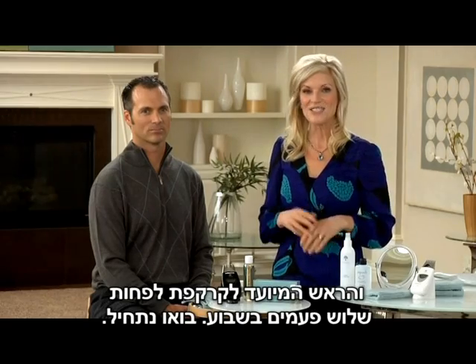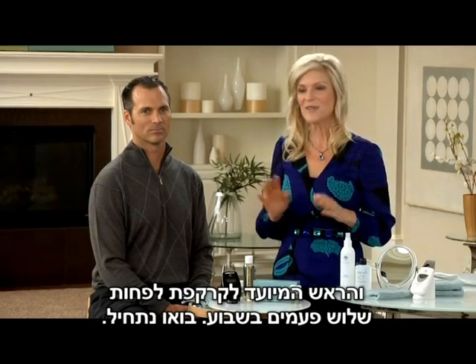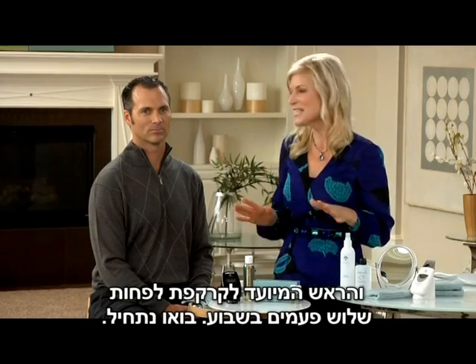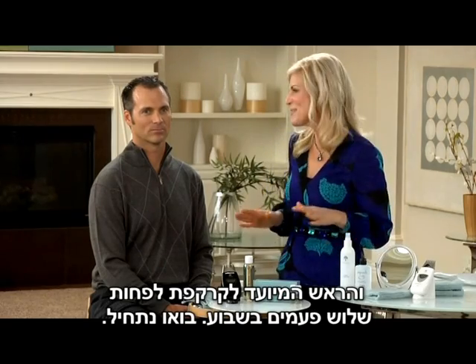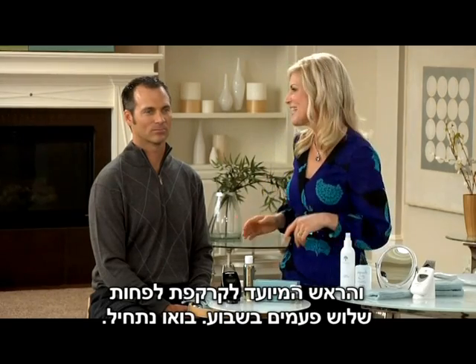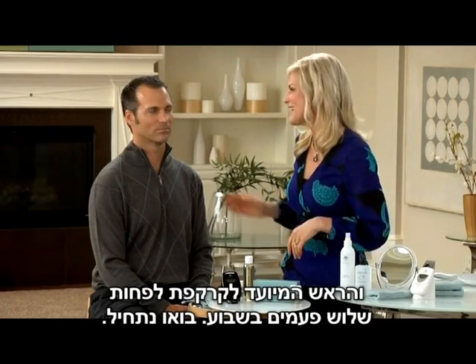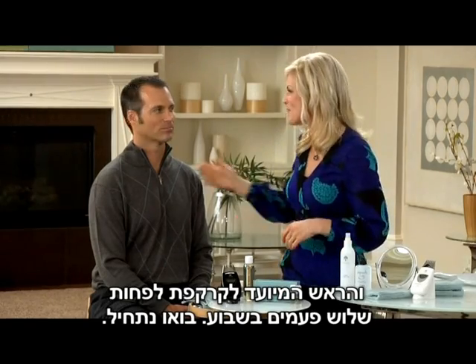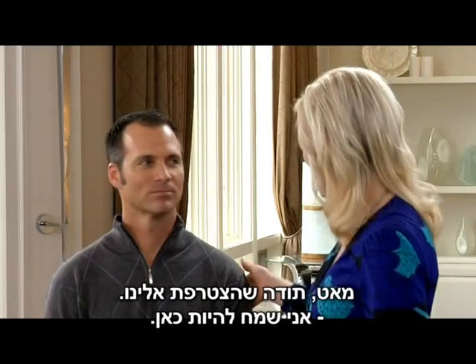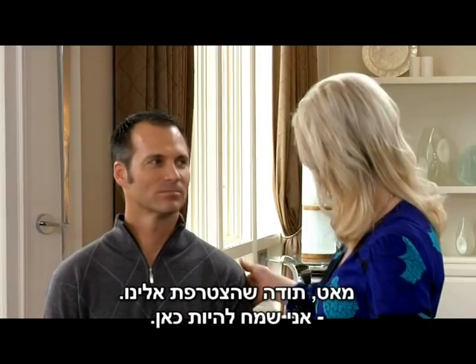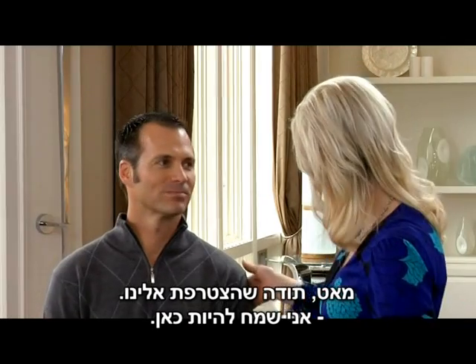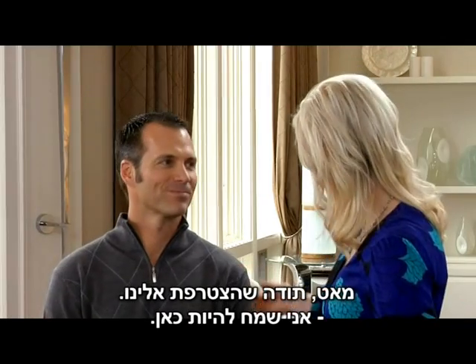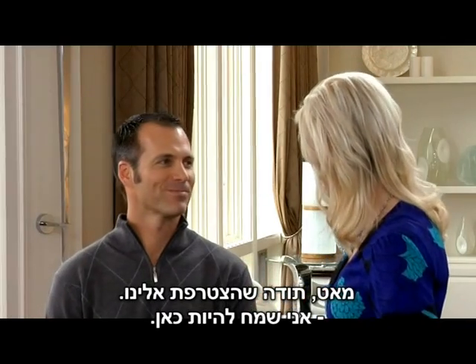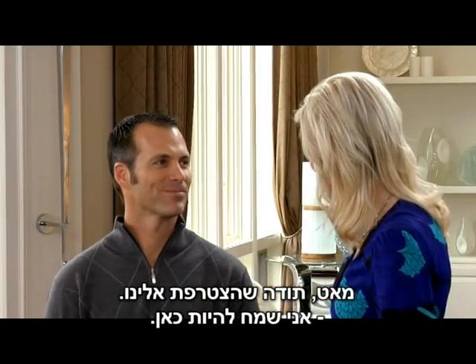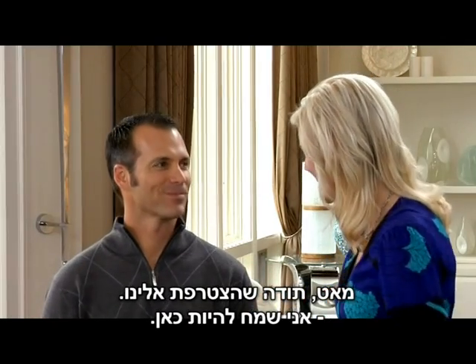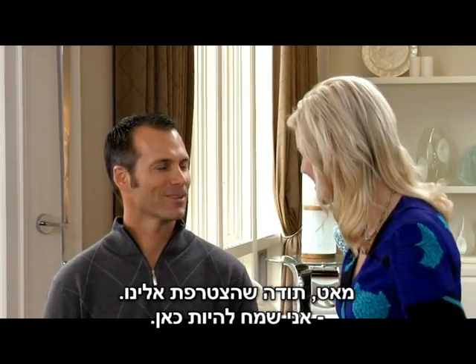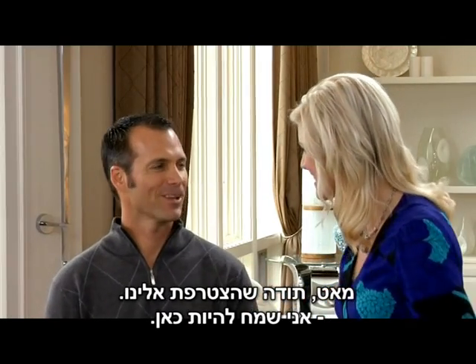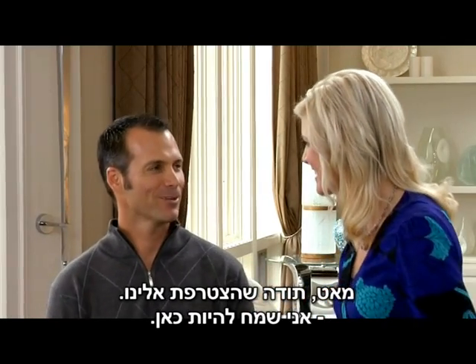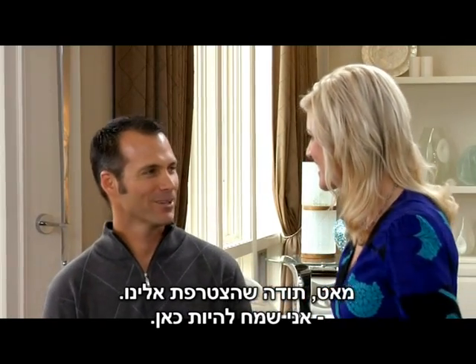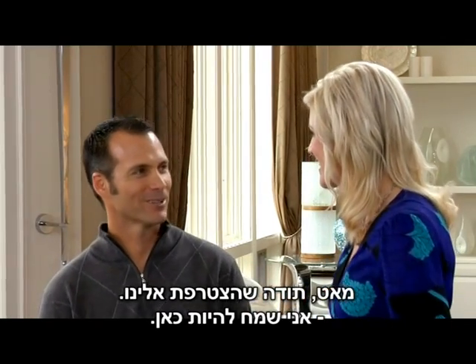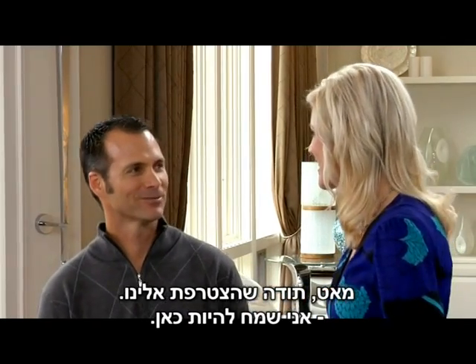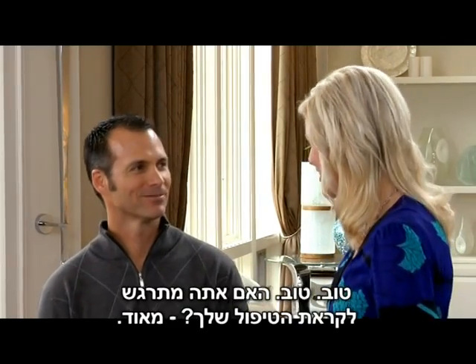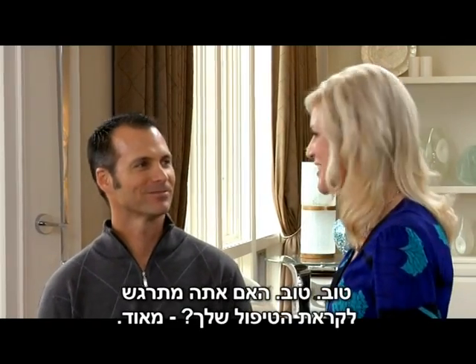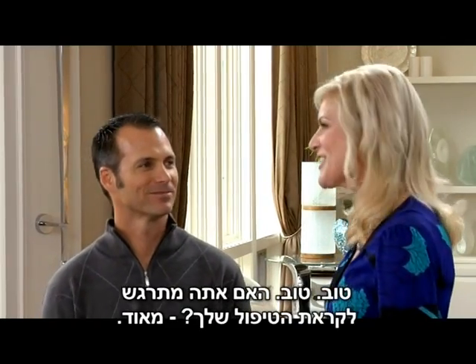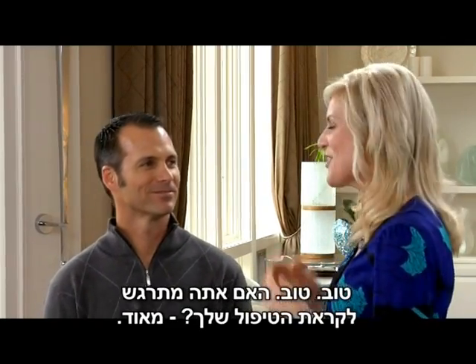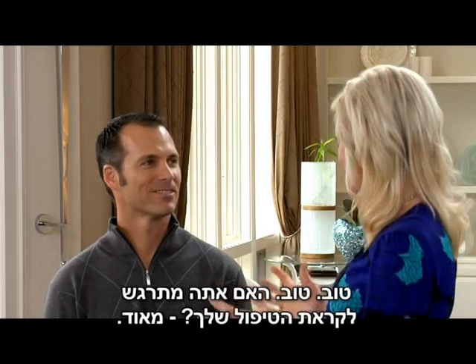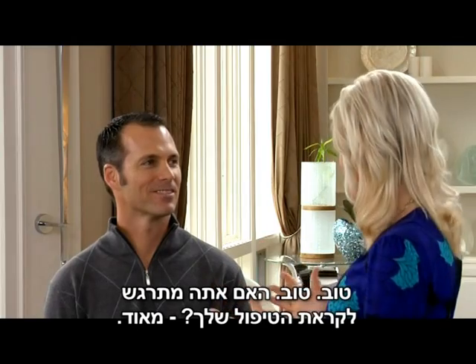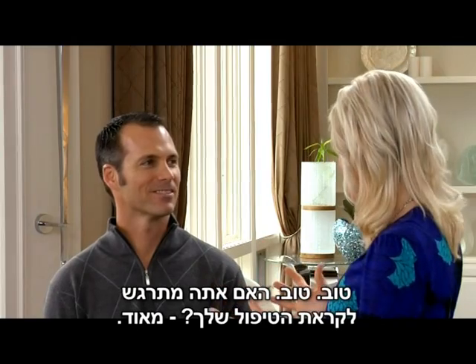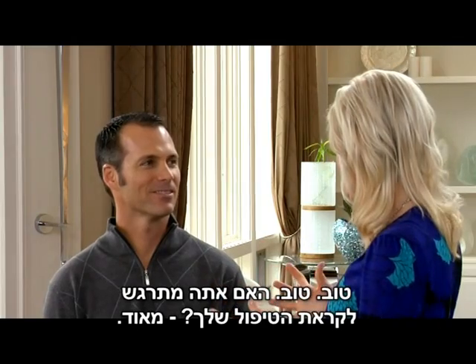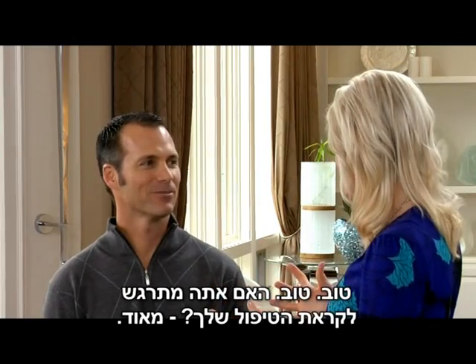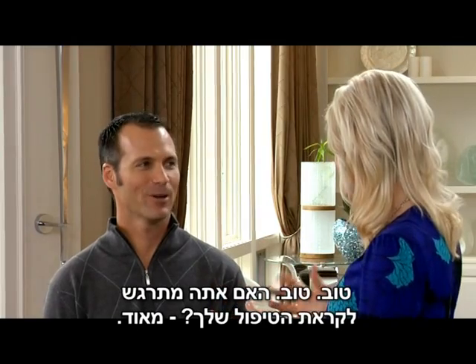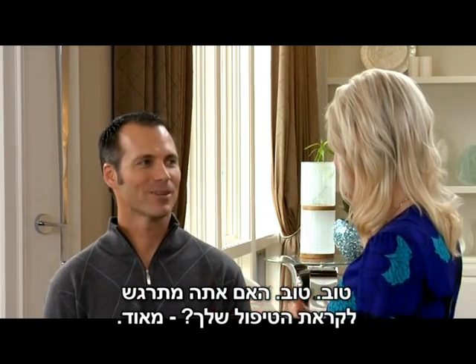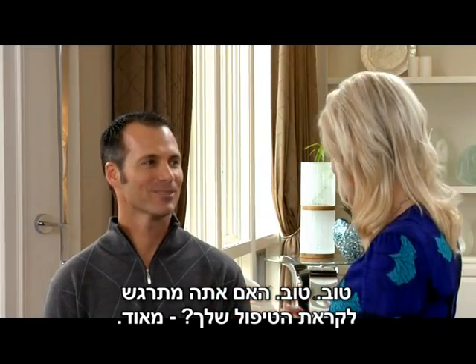So let's begin. Now Matt, thank you for joining us. Glad to be here. Are you excited for your treatment? Very much.